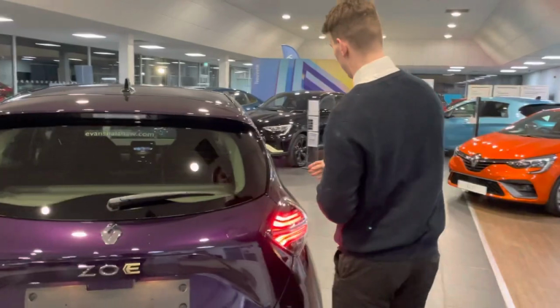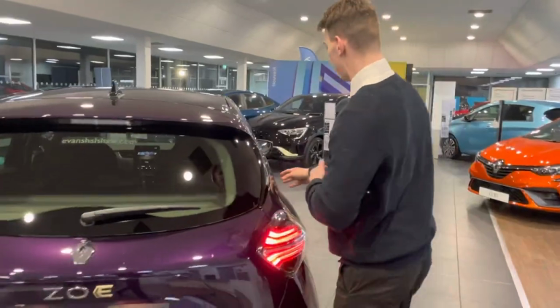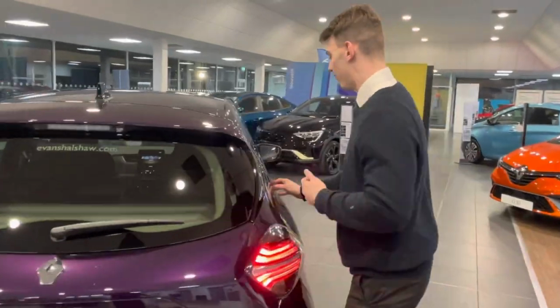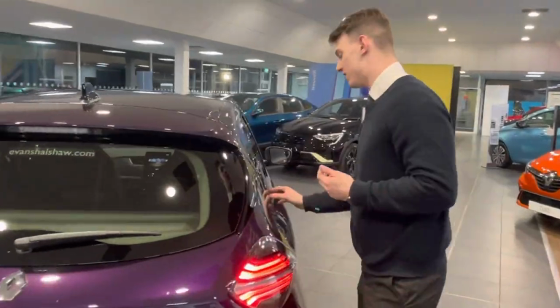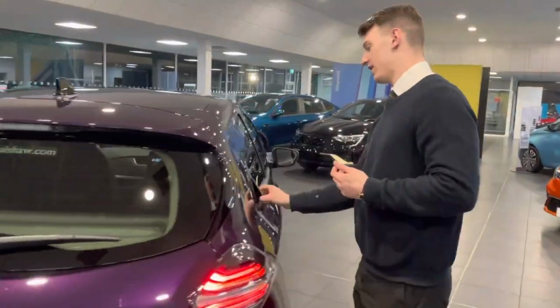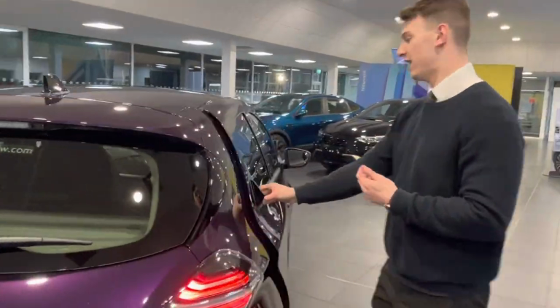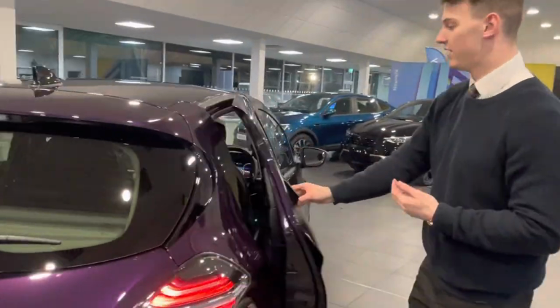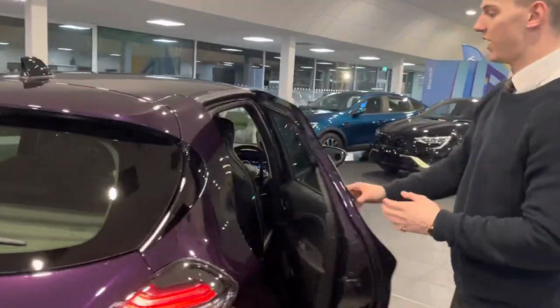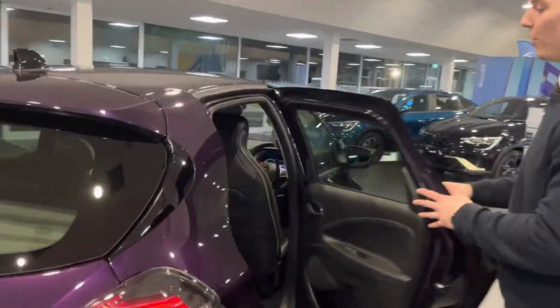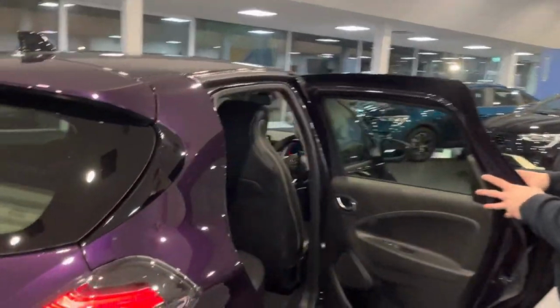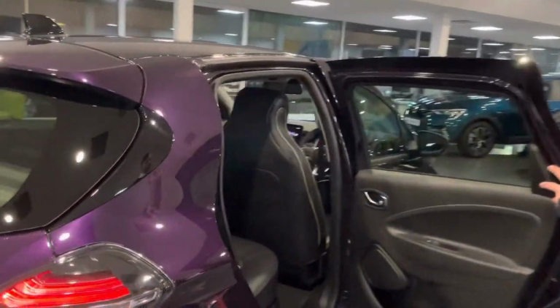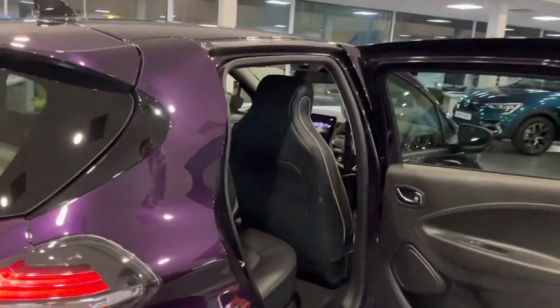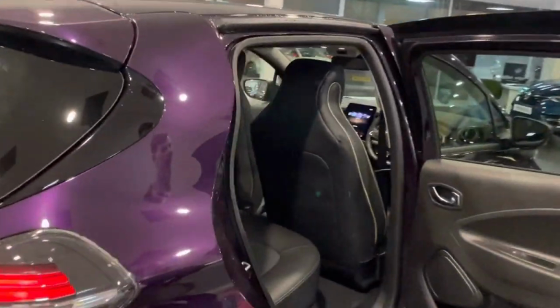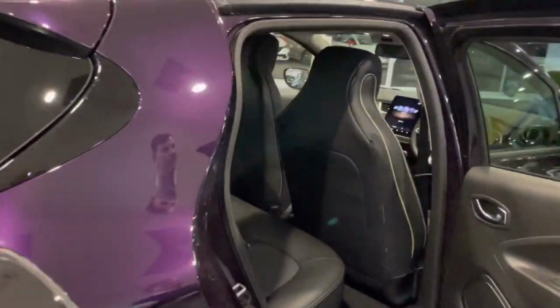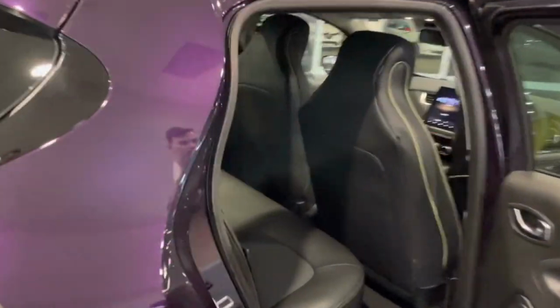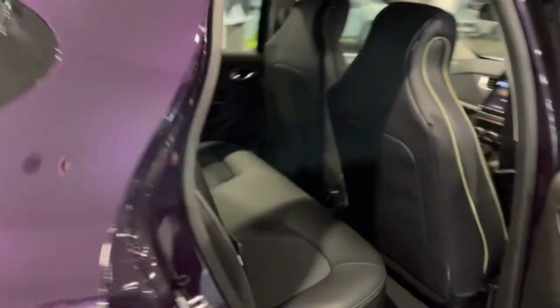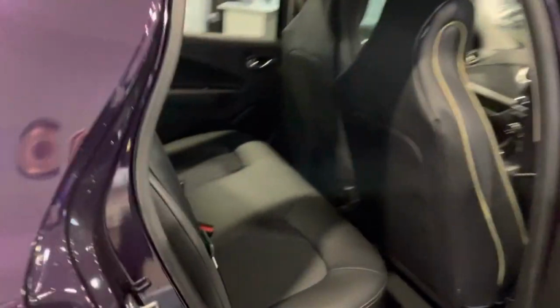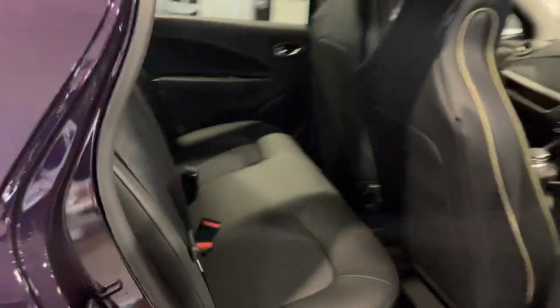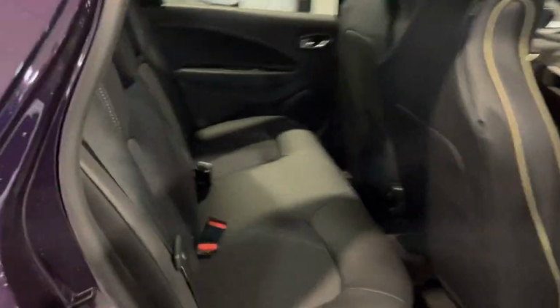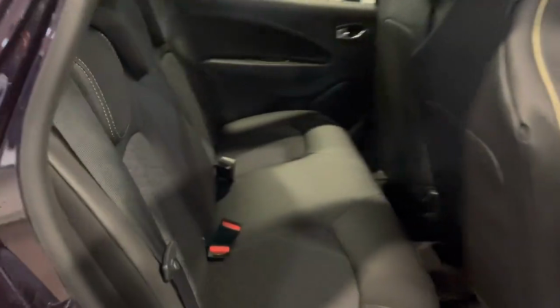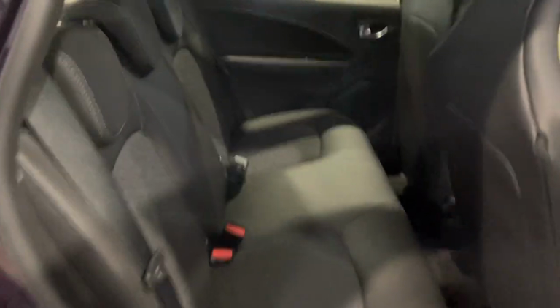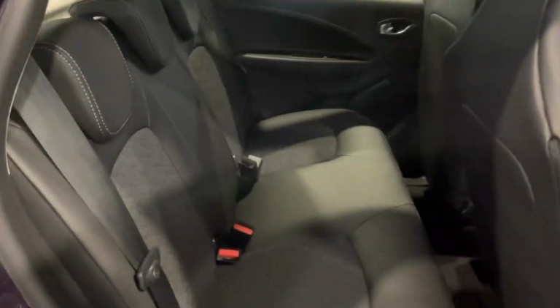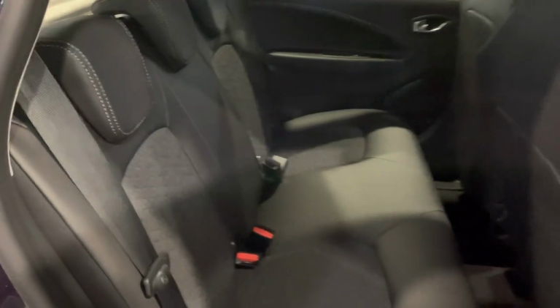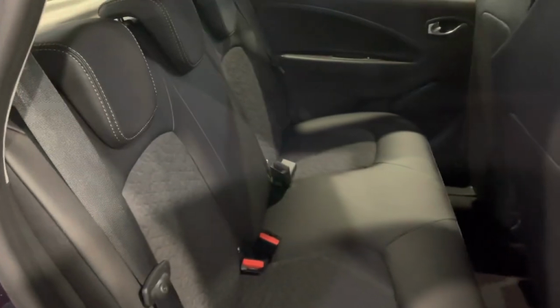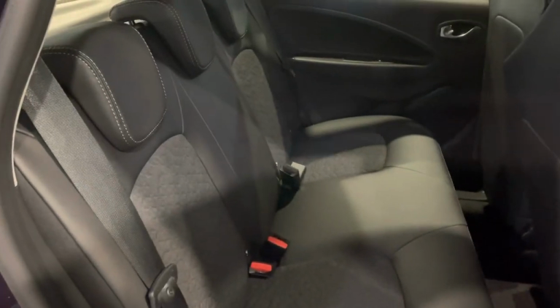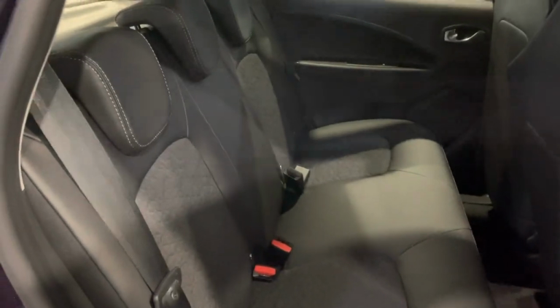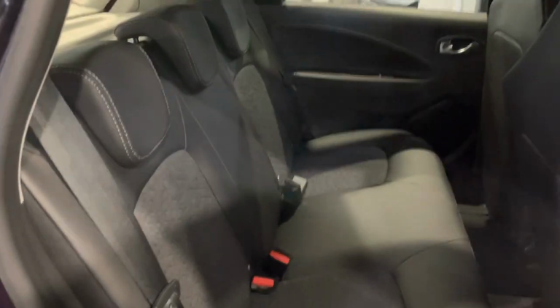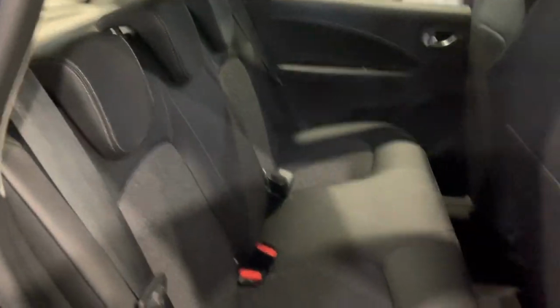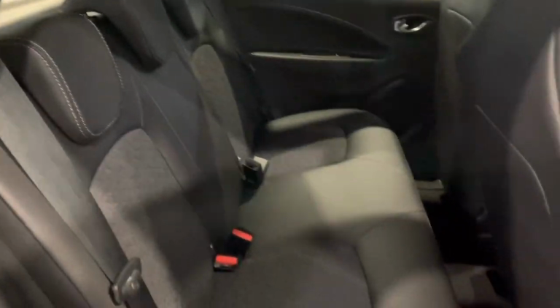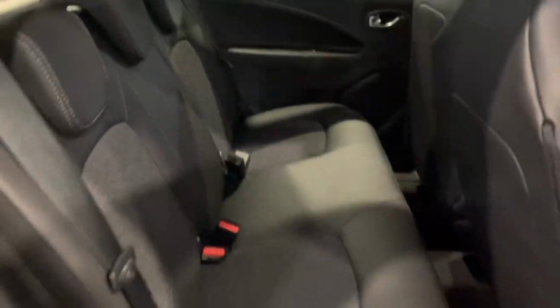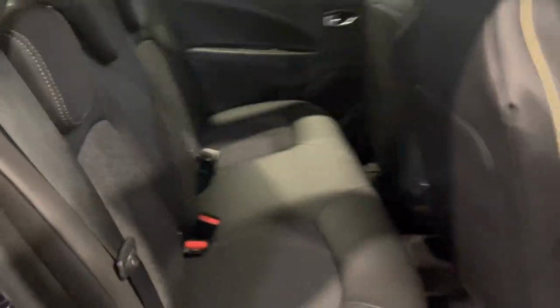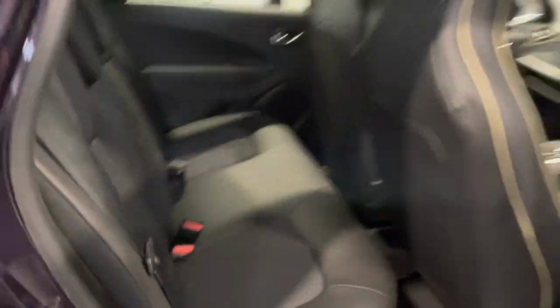They've actually raised the rear seats in Zoe, so you get a bit more legroom in the back. You also get the gold stitching, half leather, half cloth seats.